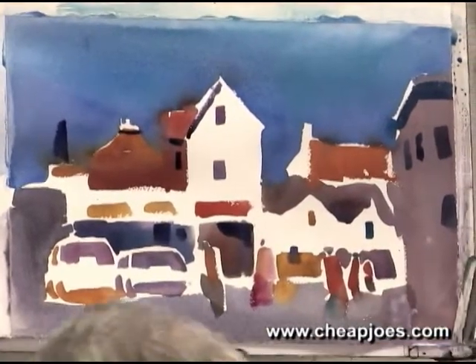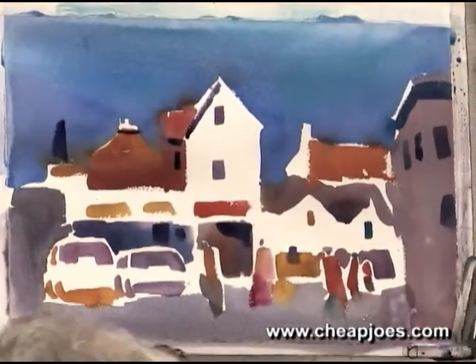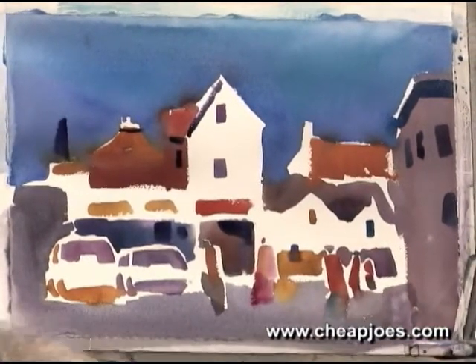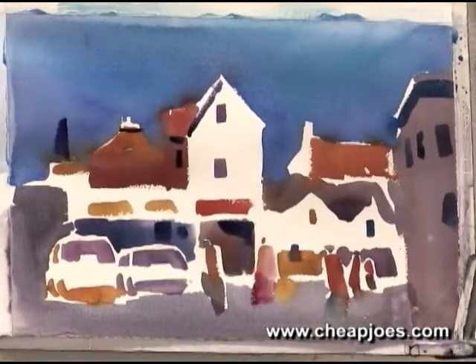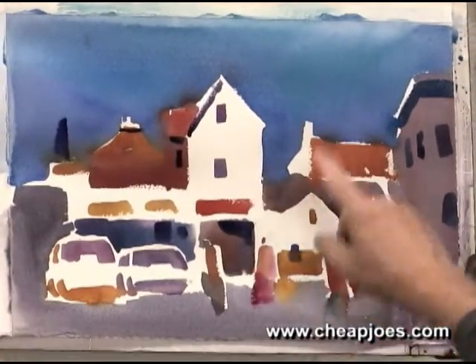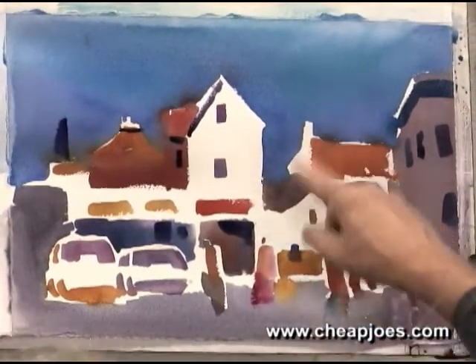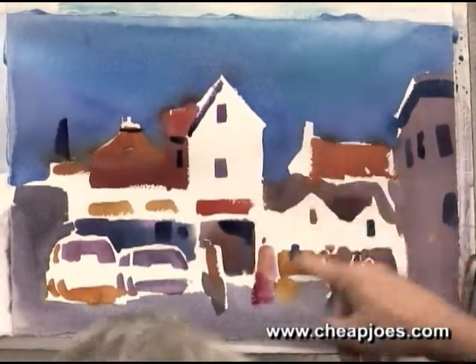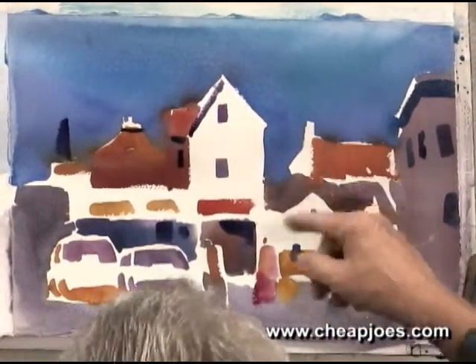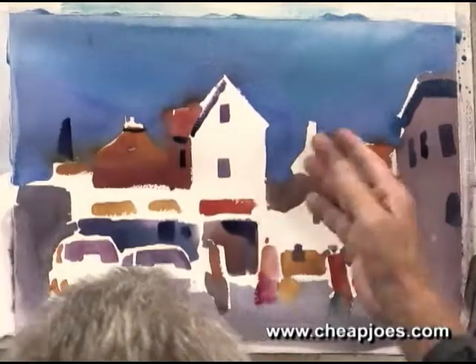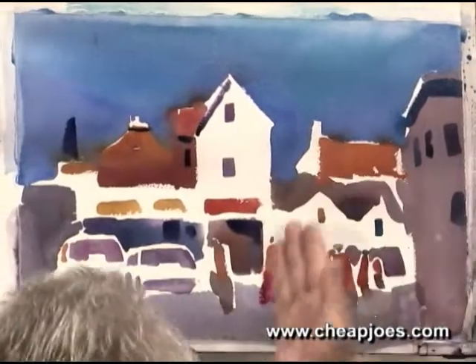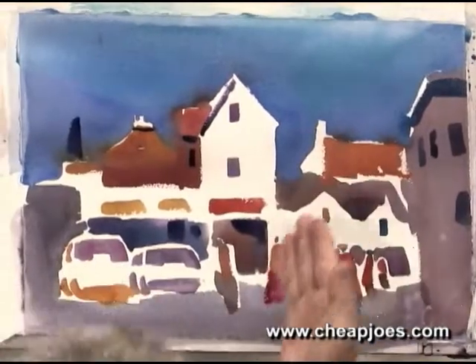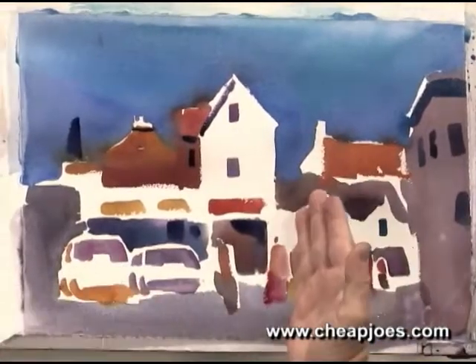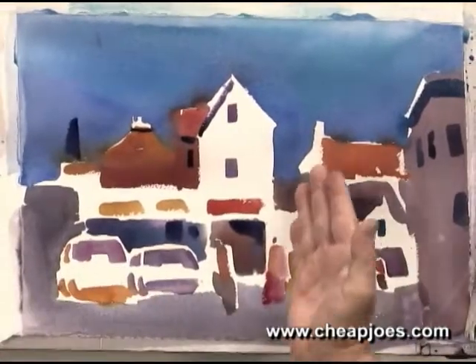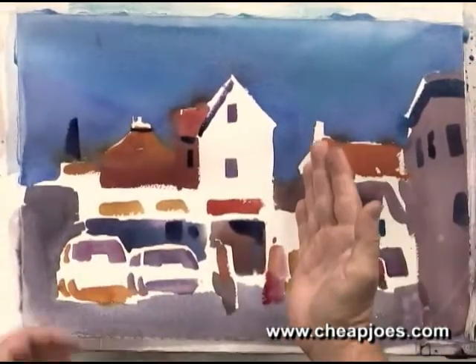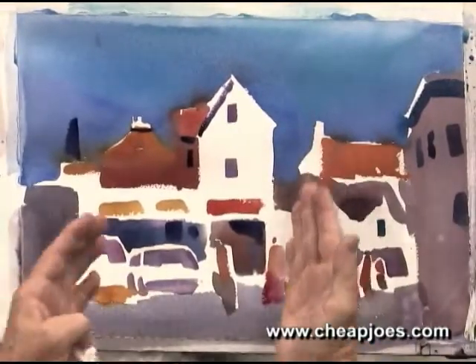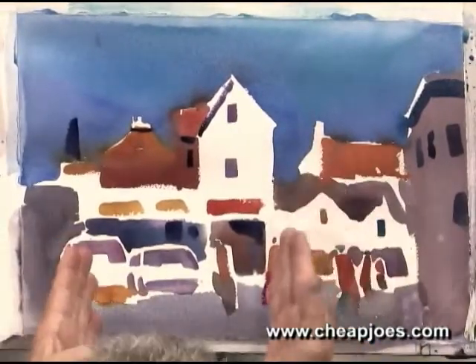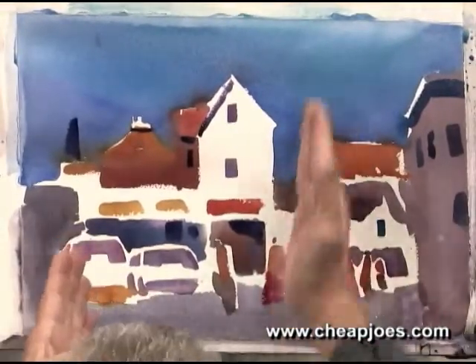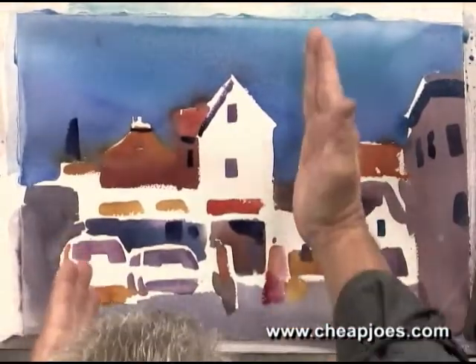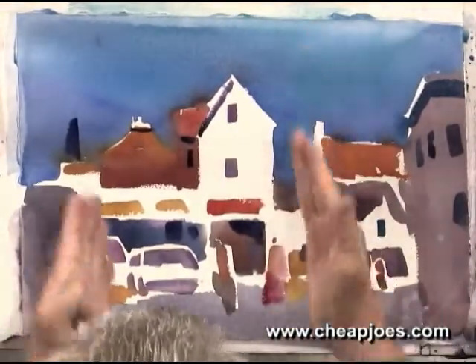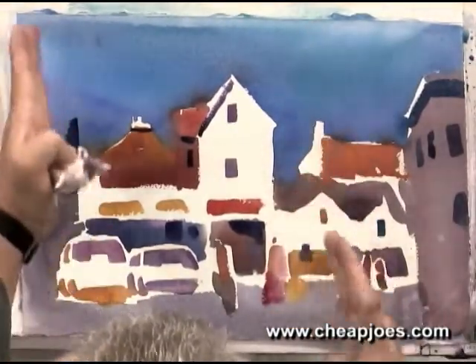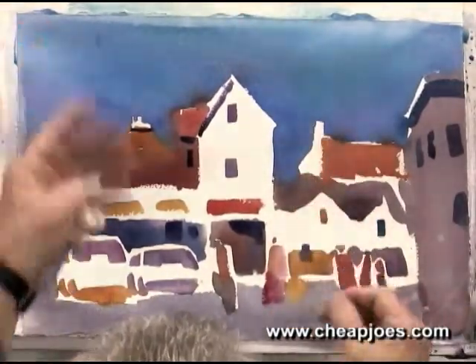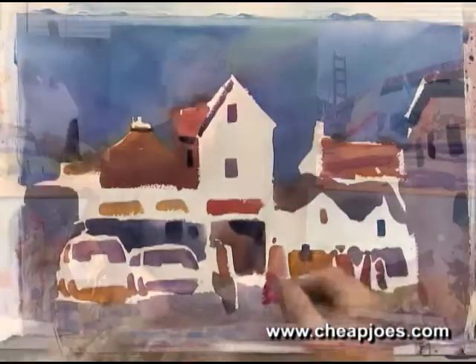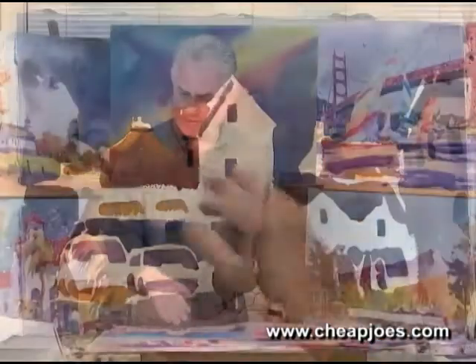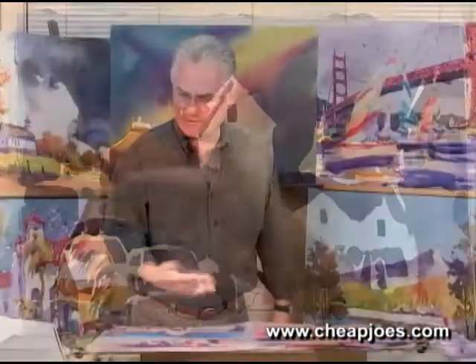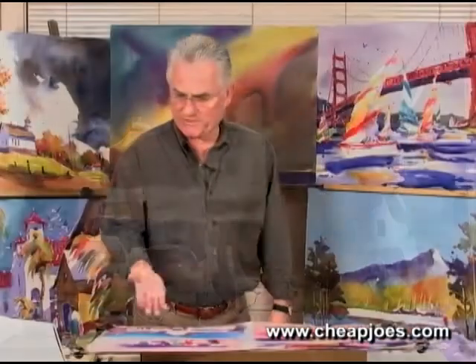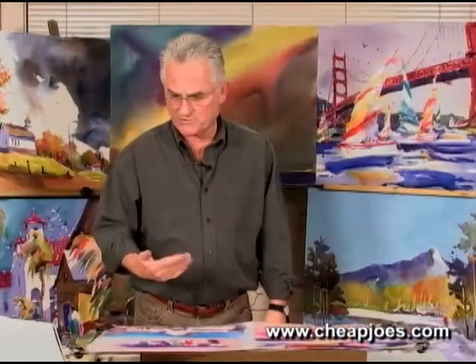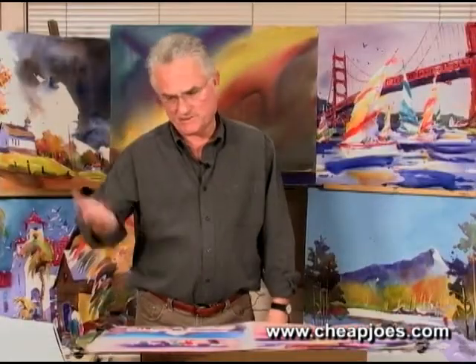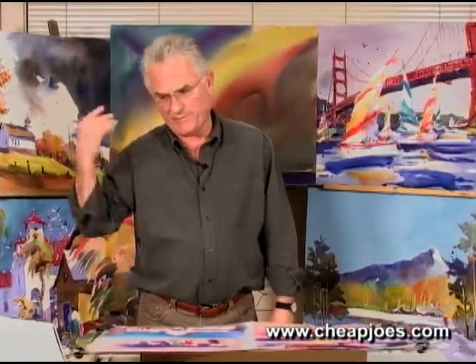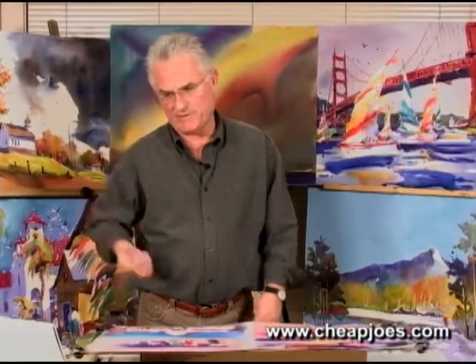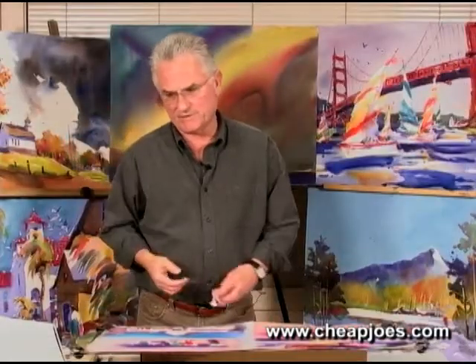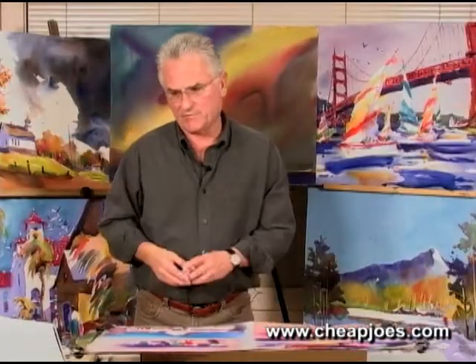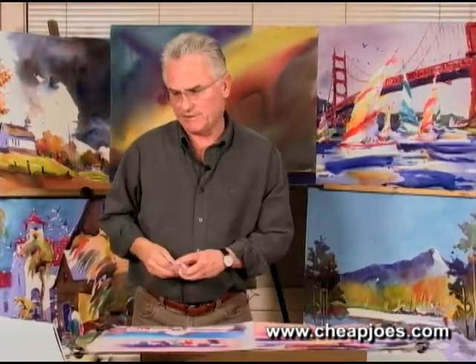I will have to dry this real quick, and then I need to put in — there are two trees here and here — and then I'll put my light source in, and the painting is completed.